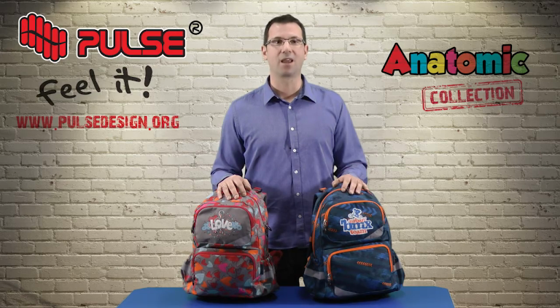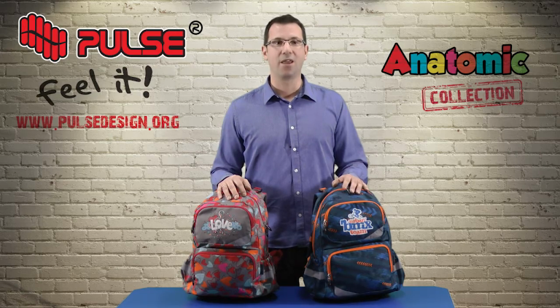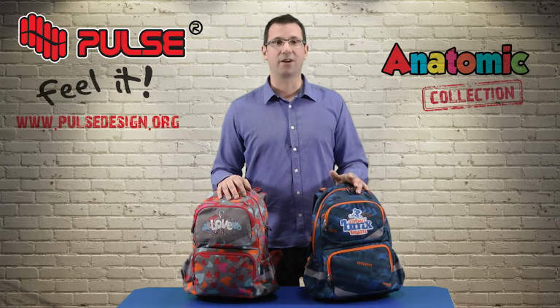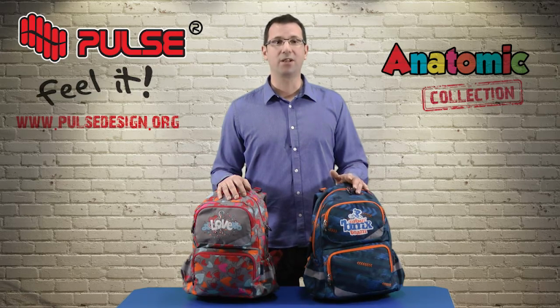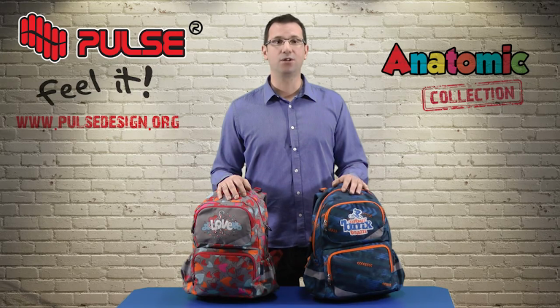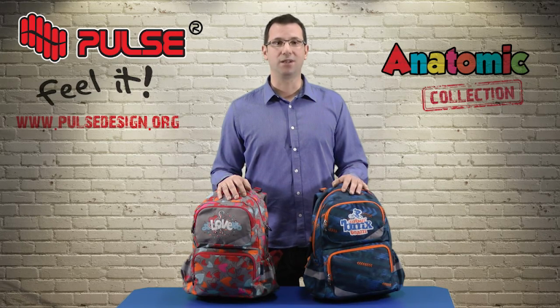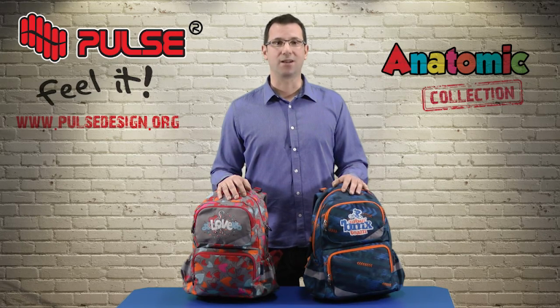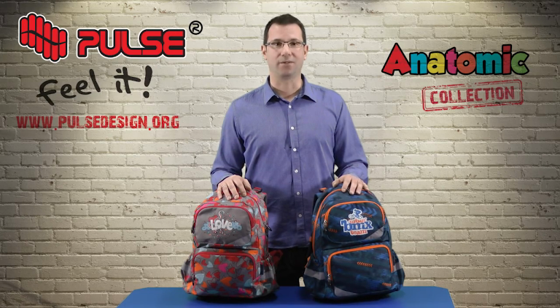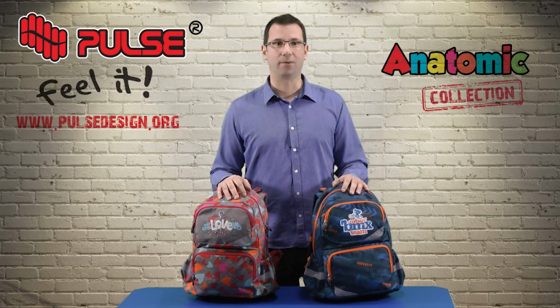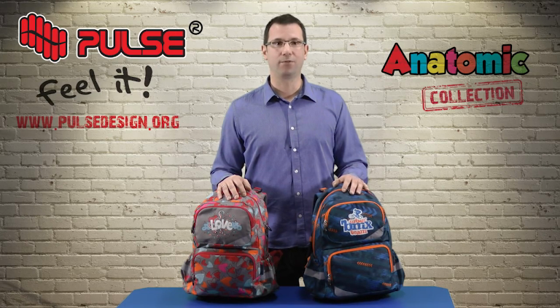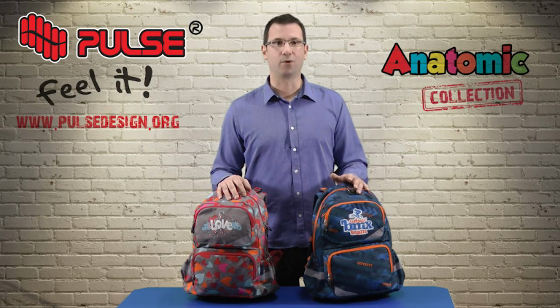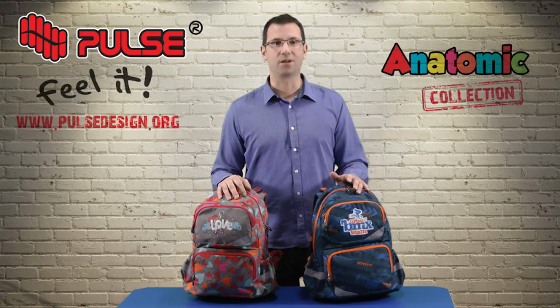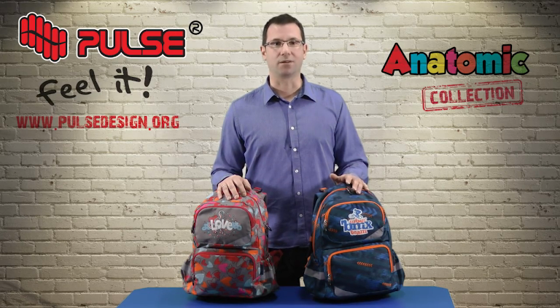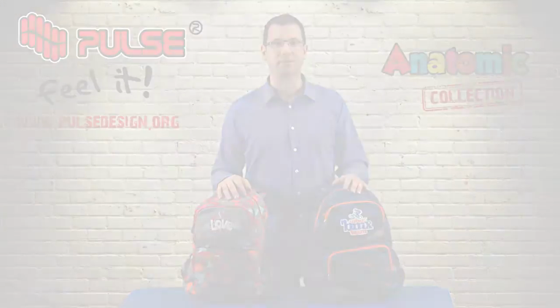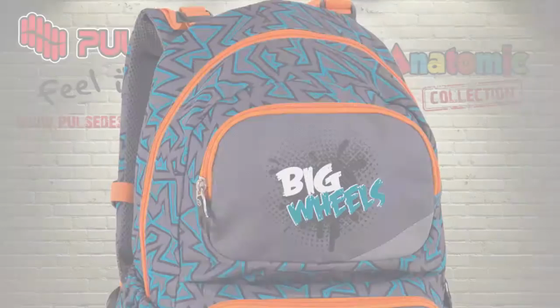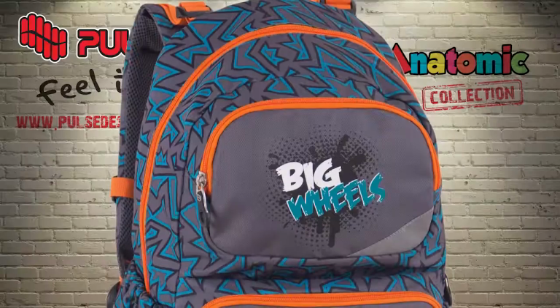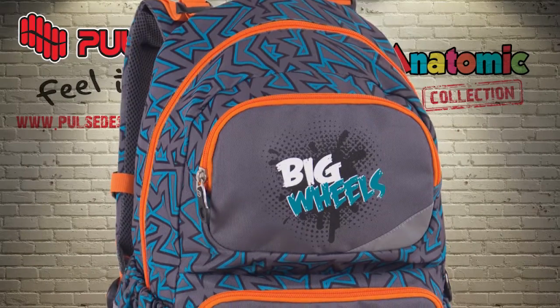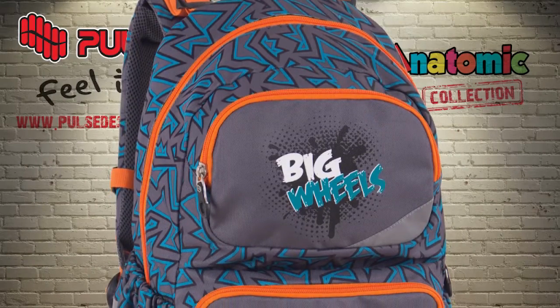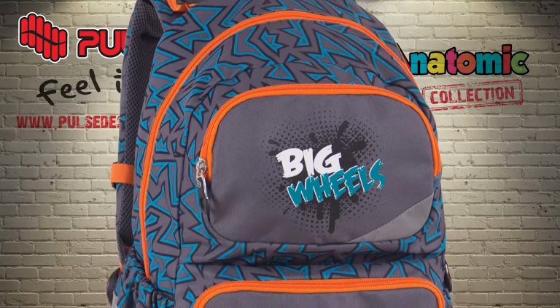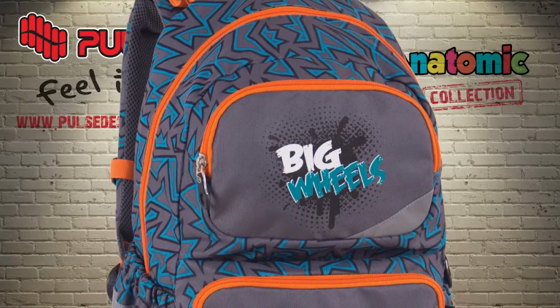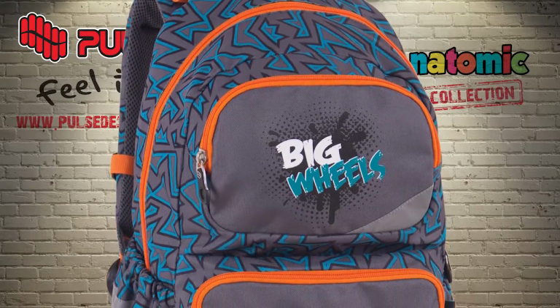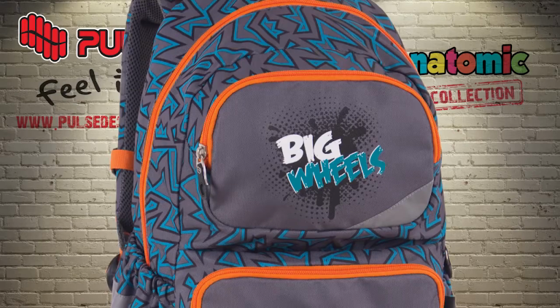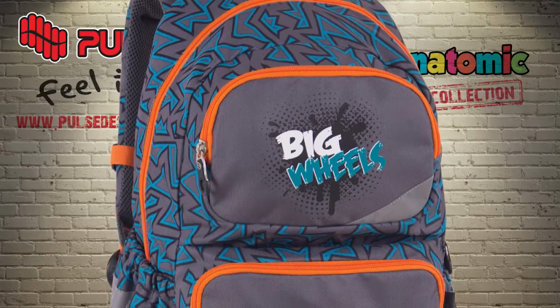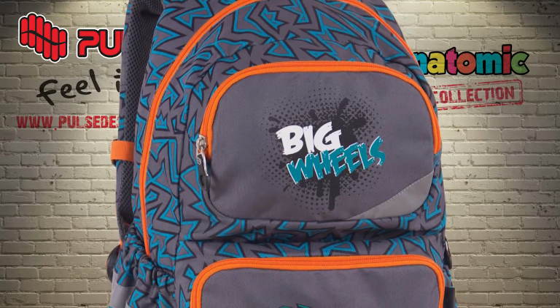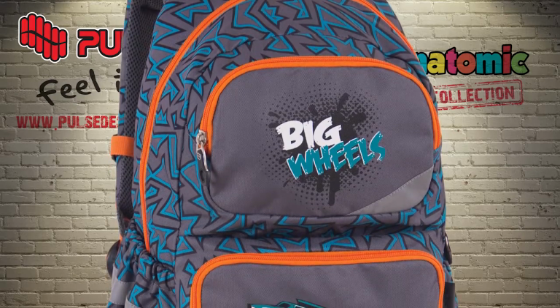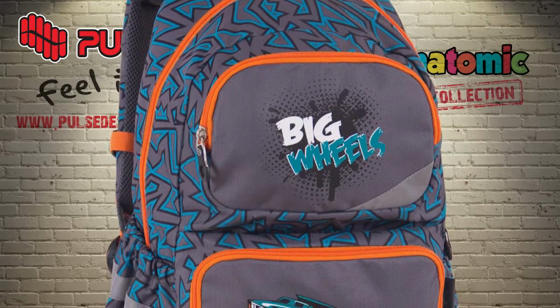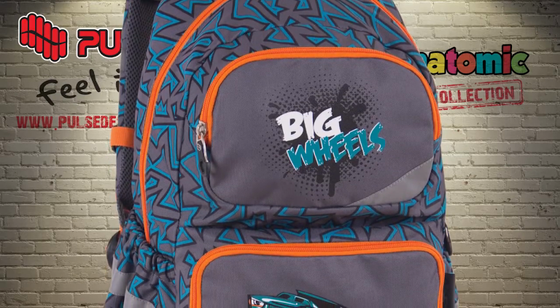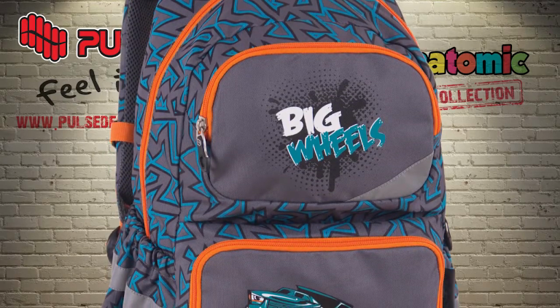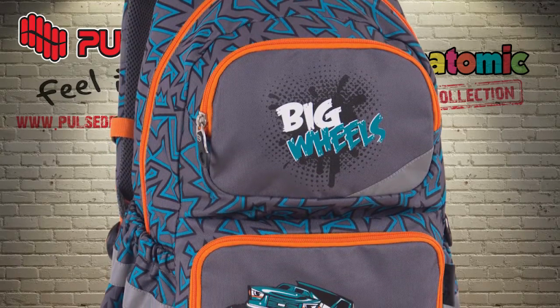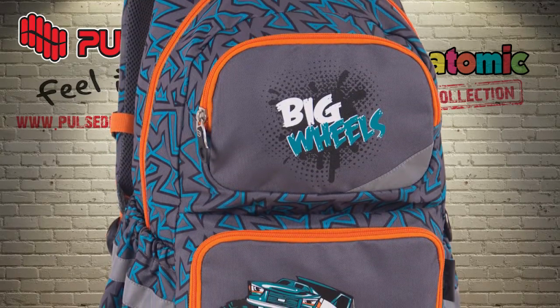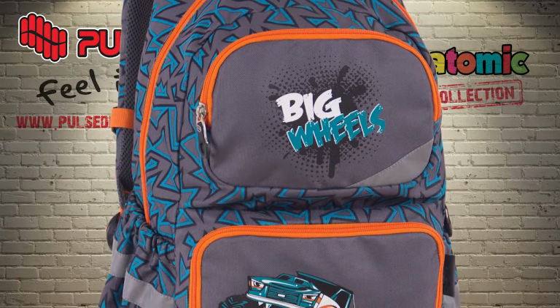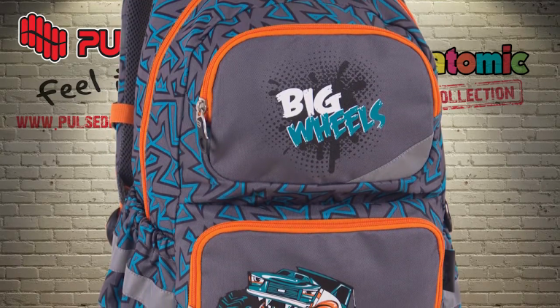There are 22 designs available for boys and girls and it is made of water repellent polyester 600 denier with machine and silk printing.